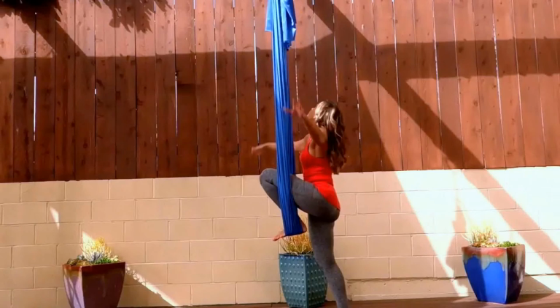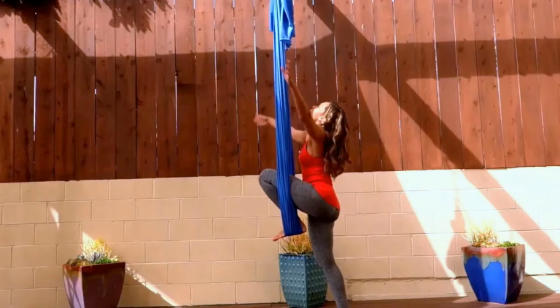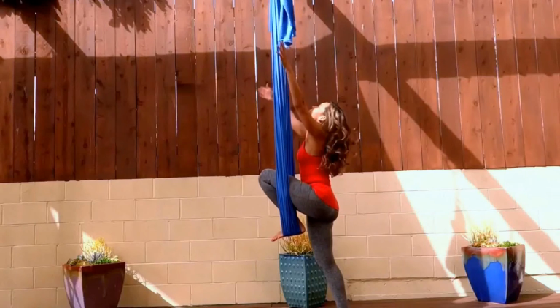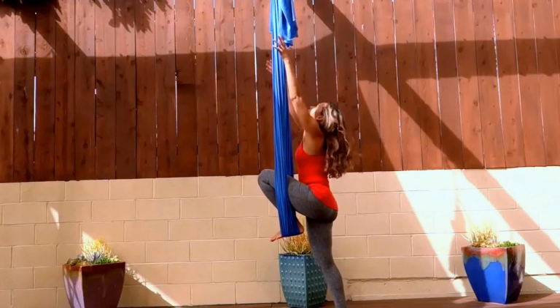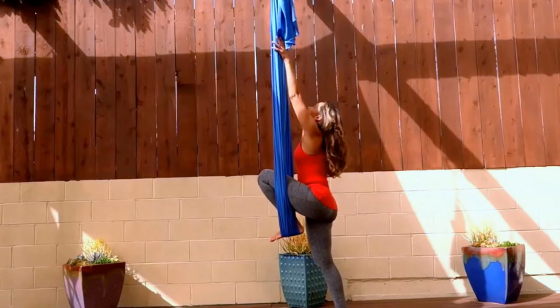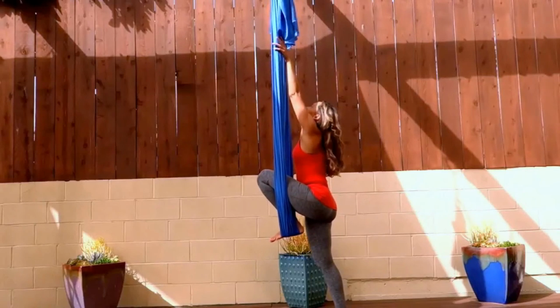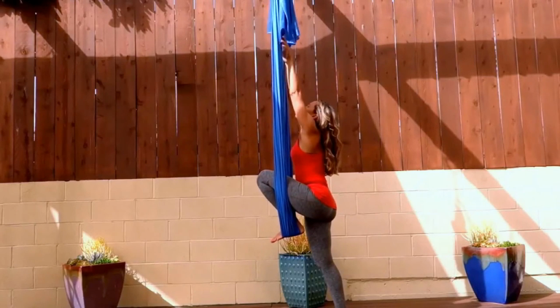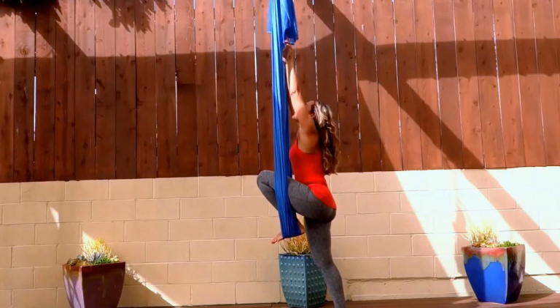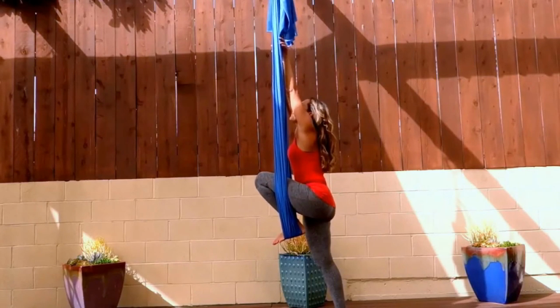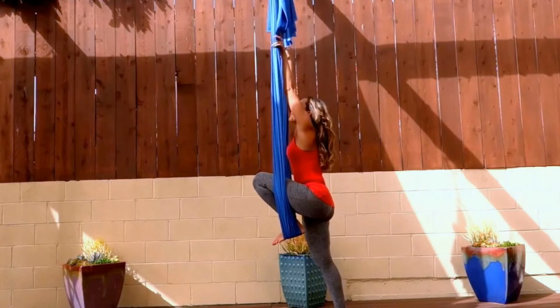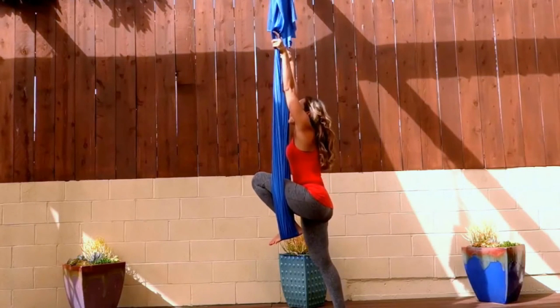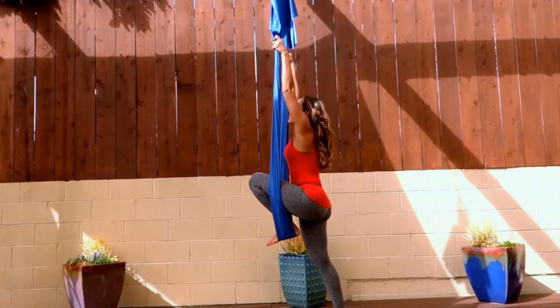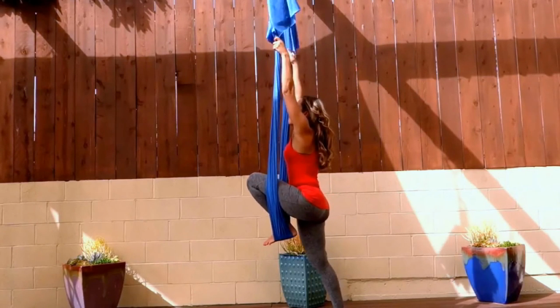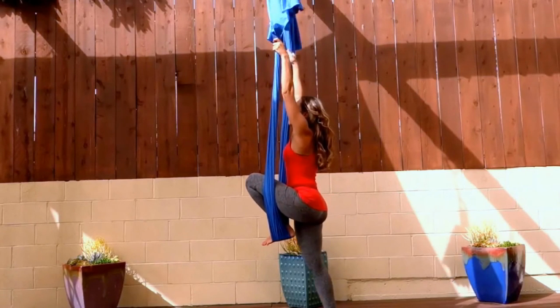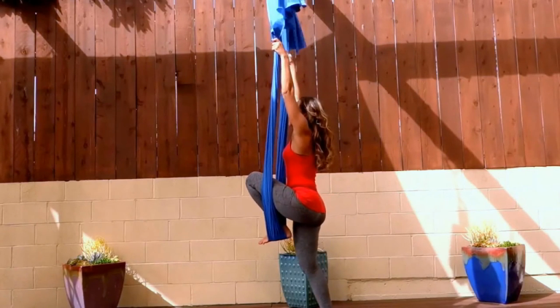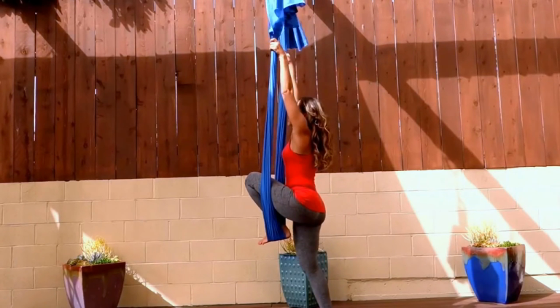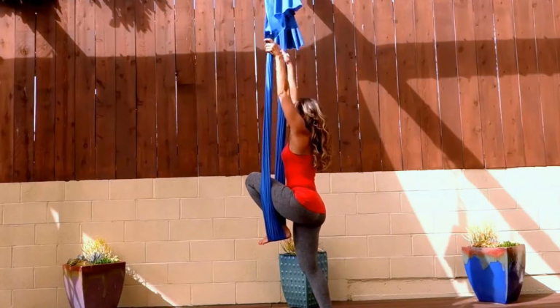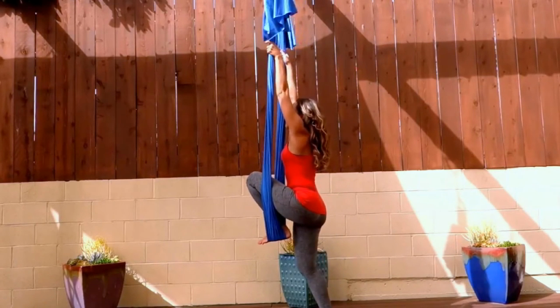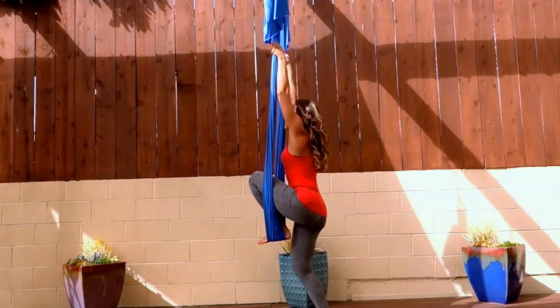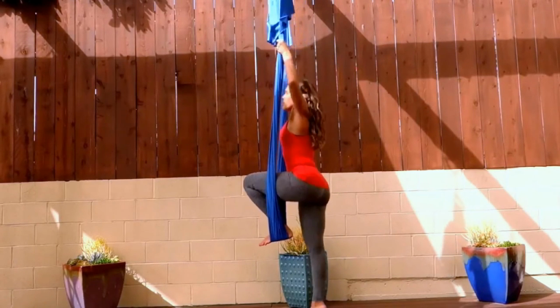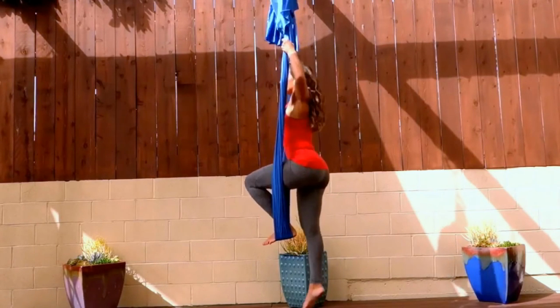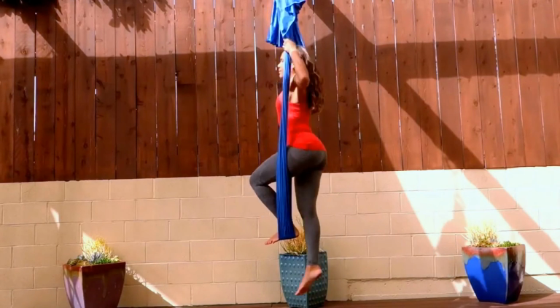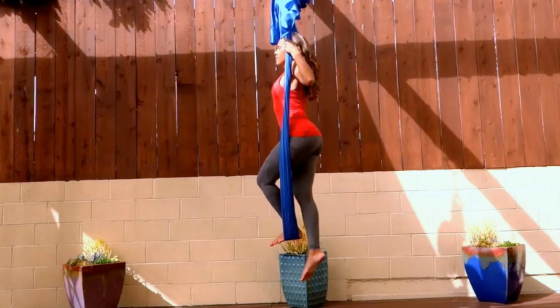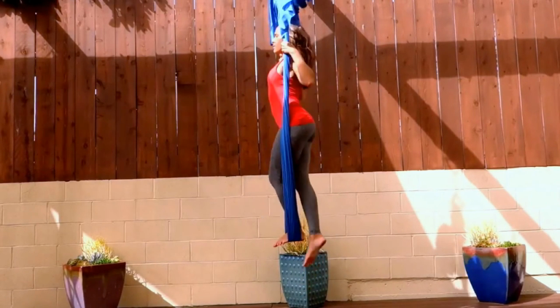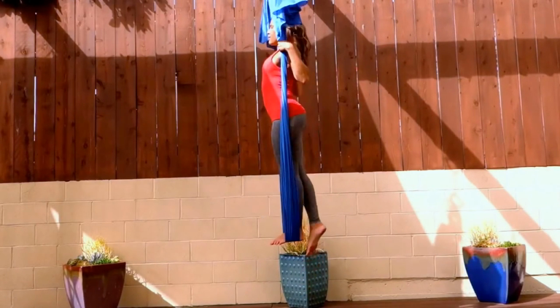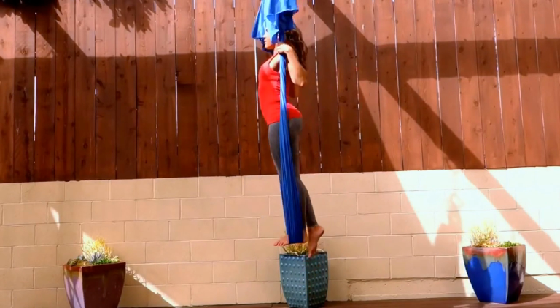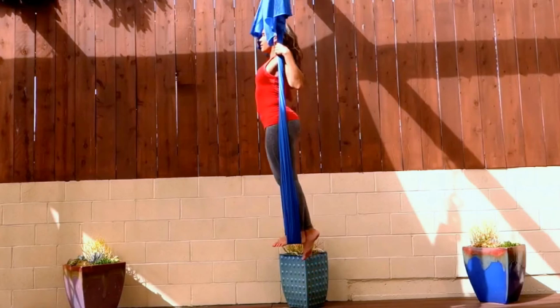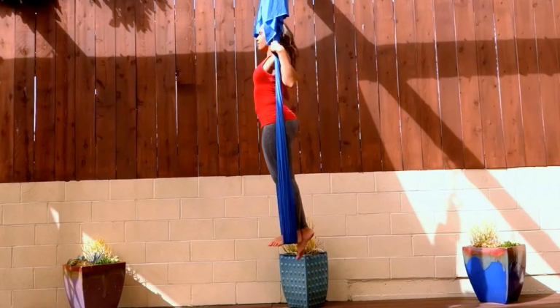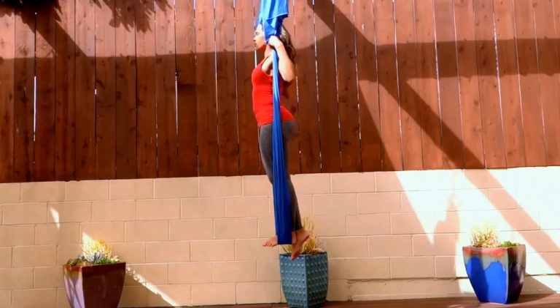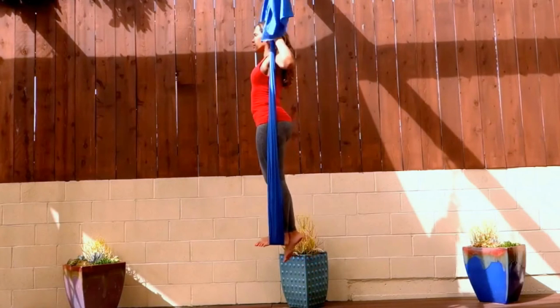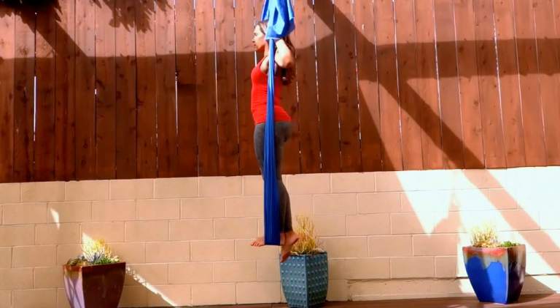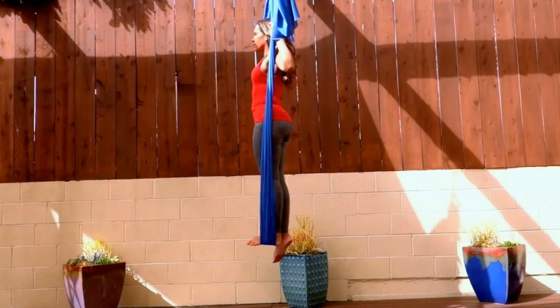Pegasus pose. Start behind your fabric with the right arch of the foot in the fabric. Reach your hands up and pull yourself up to standing.